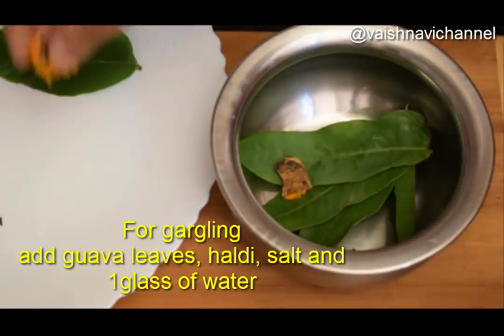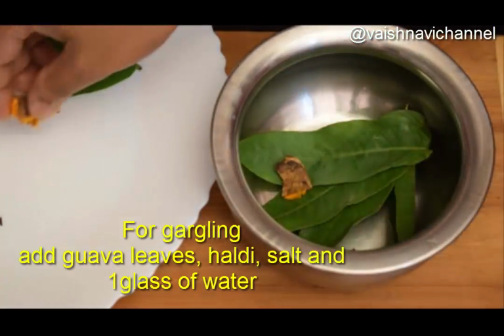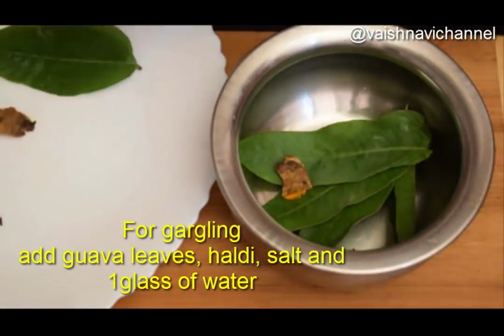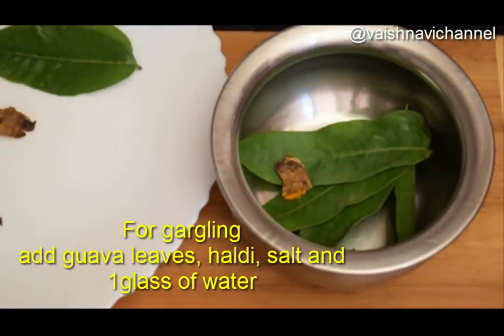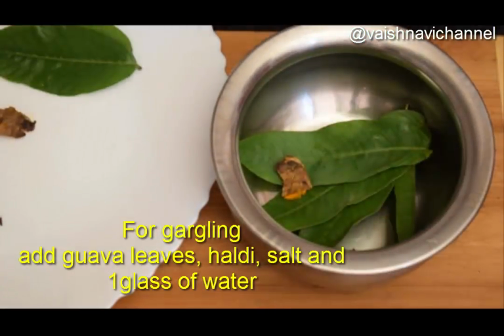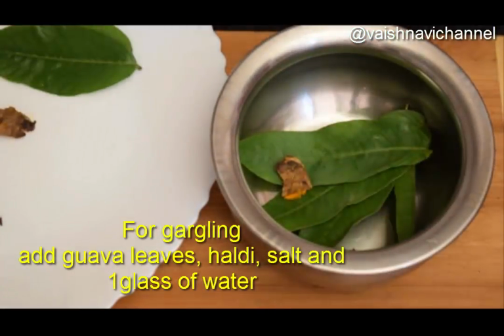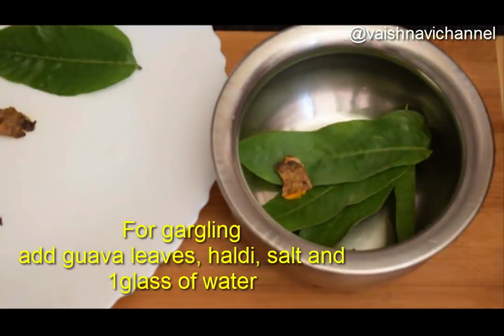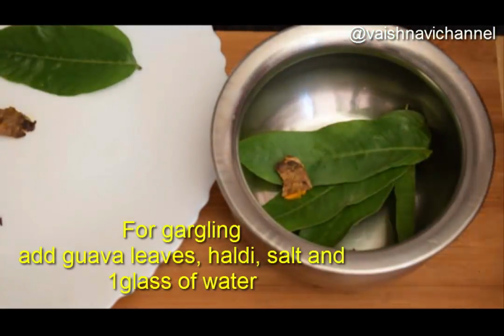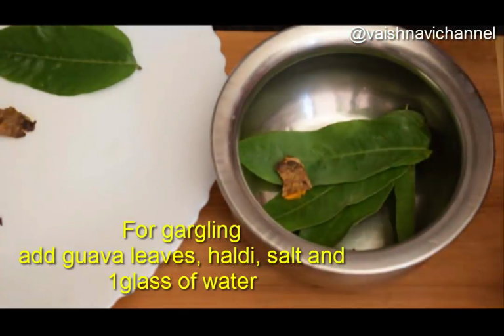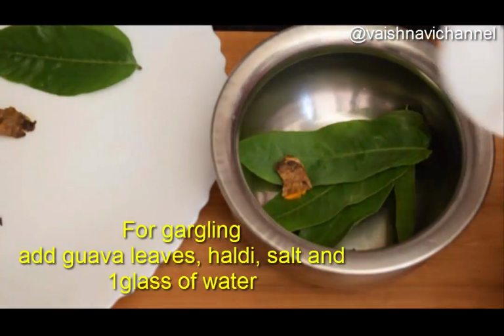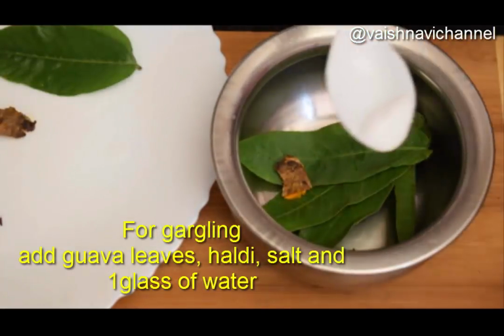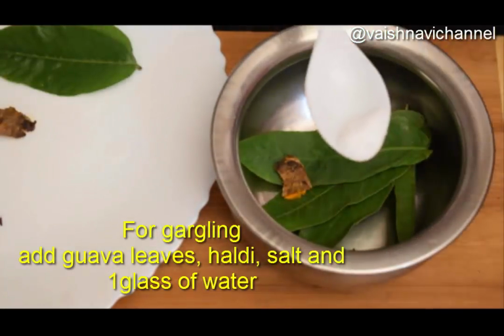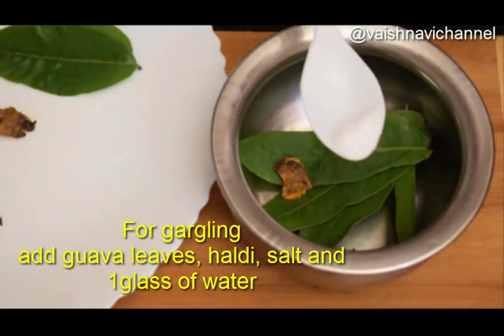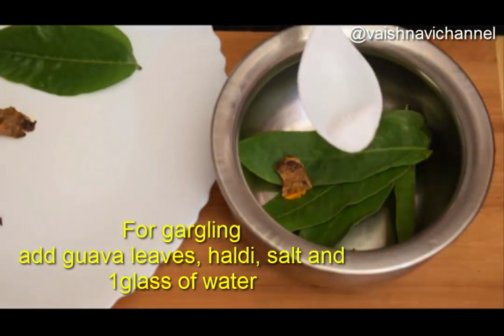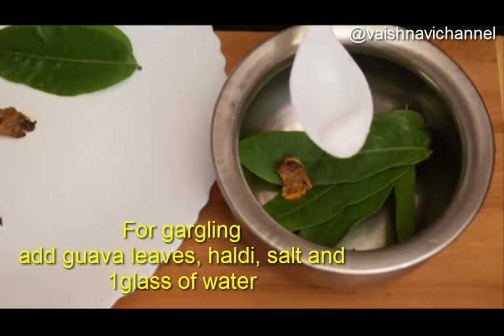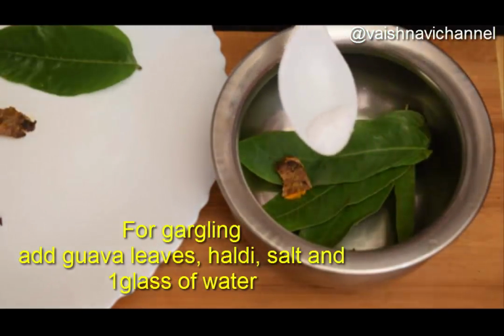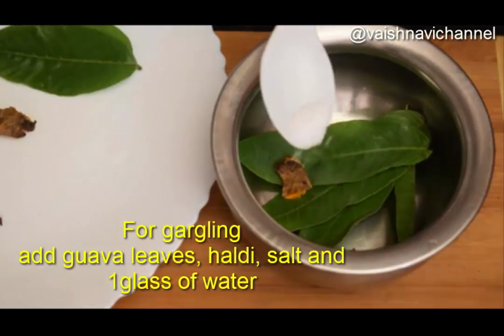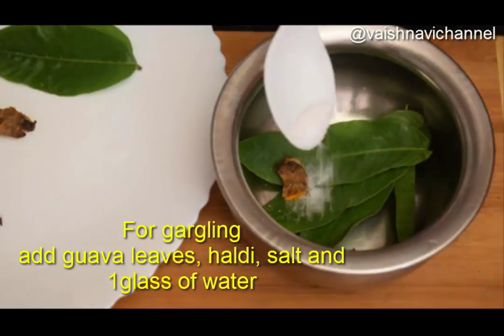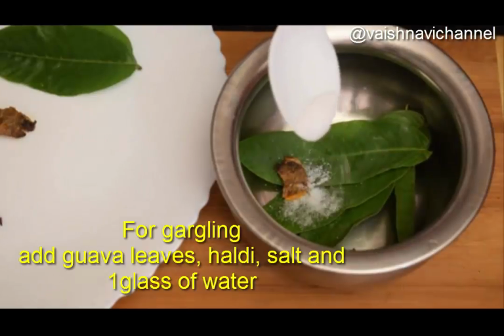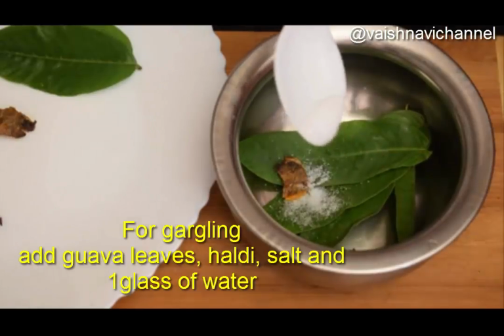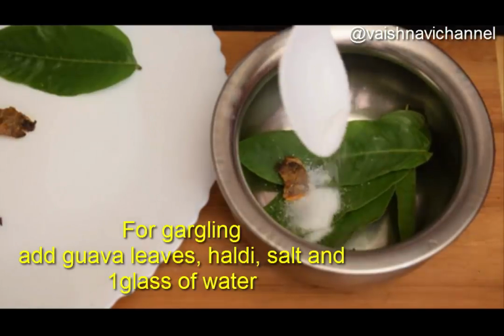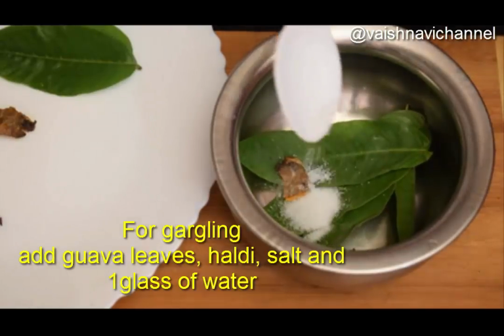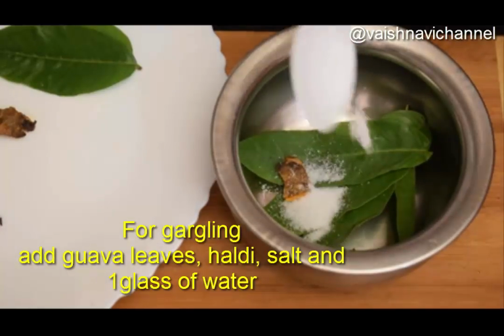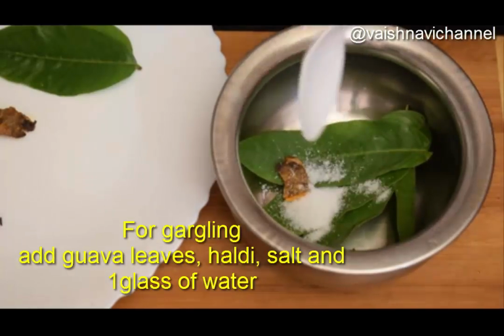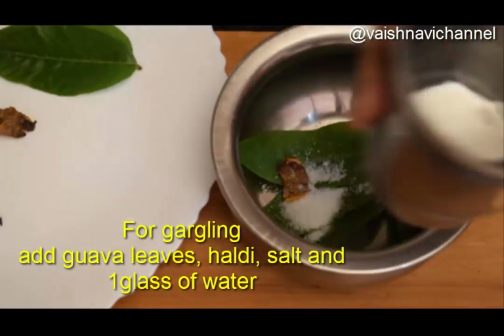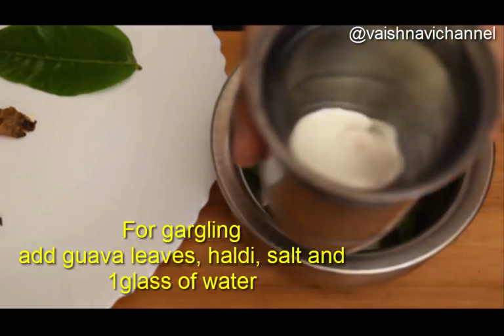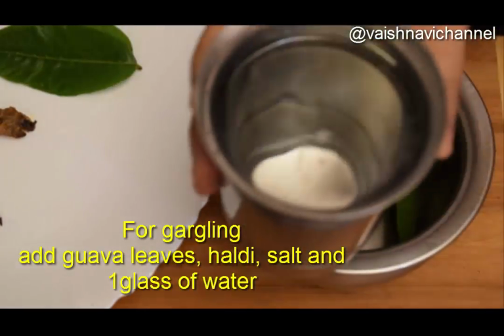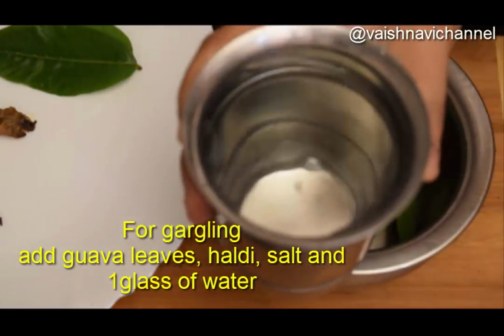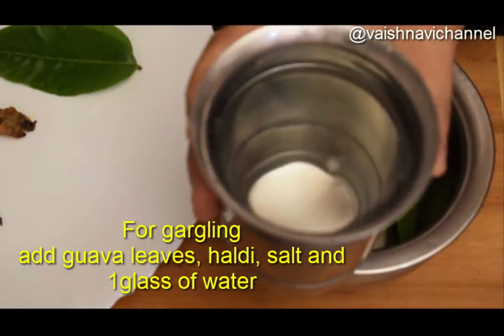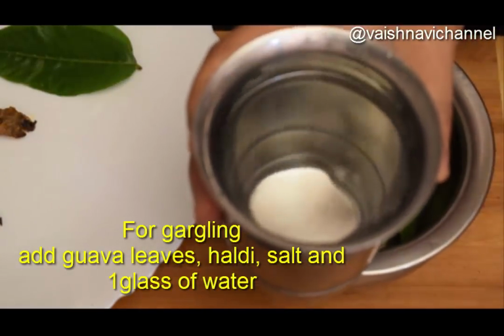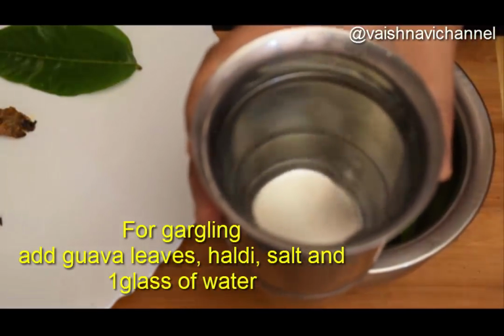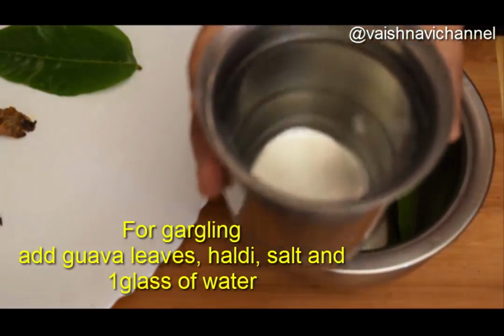Put a teaspoon of tea, then put a glass of water with a glass.